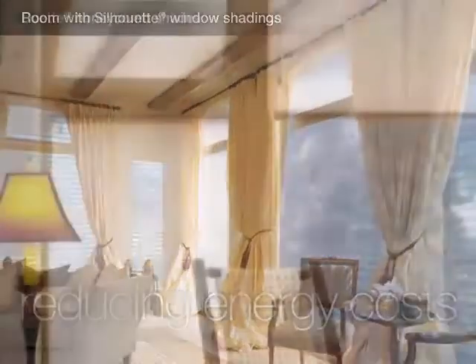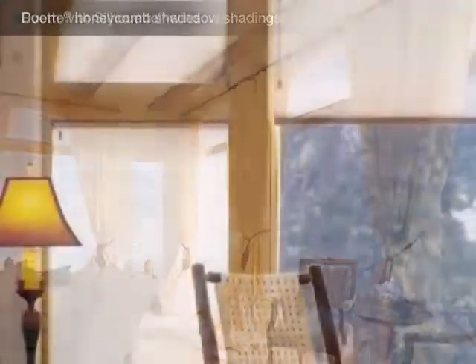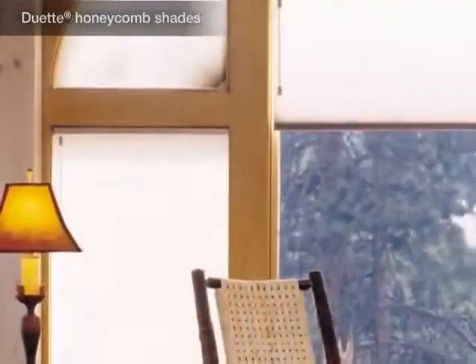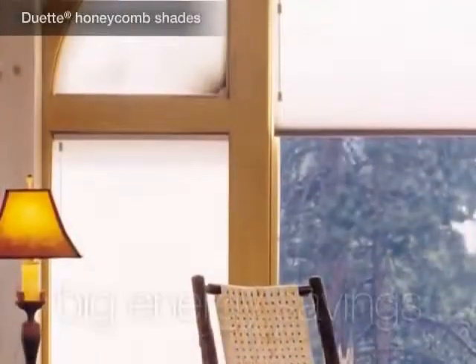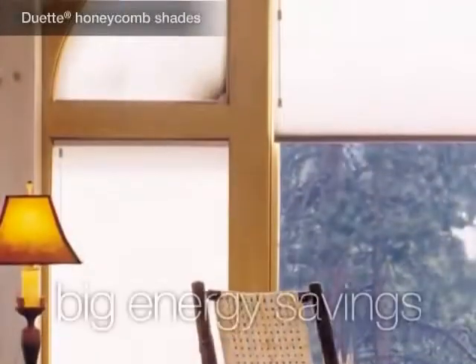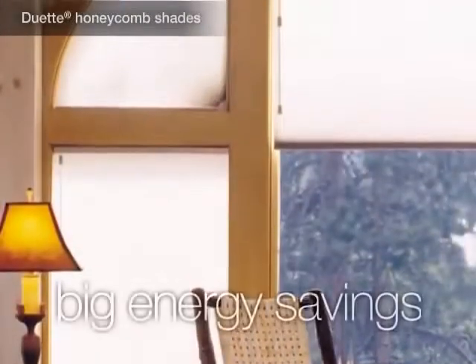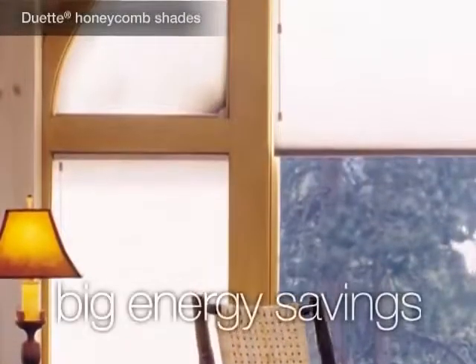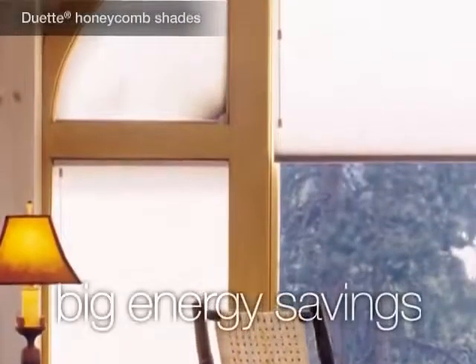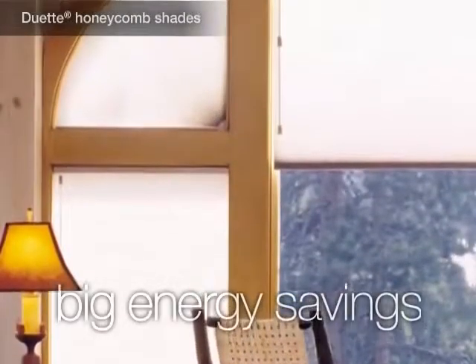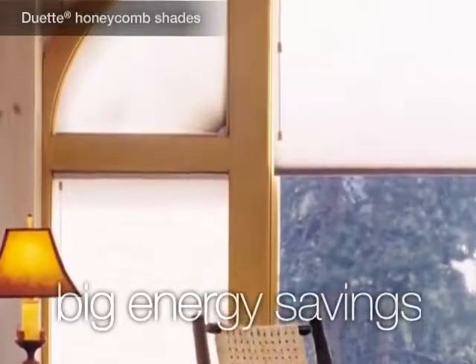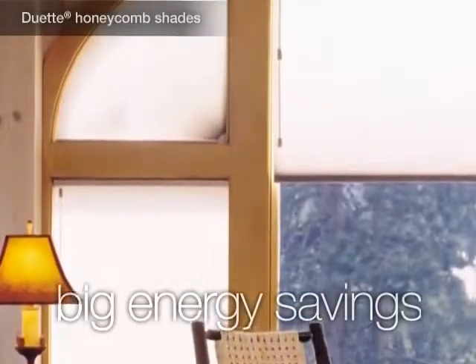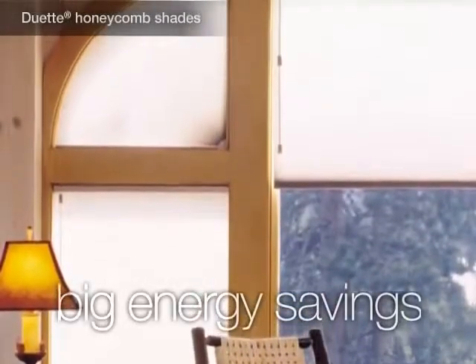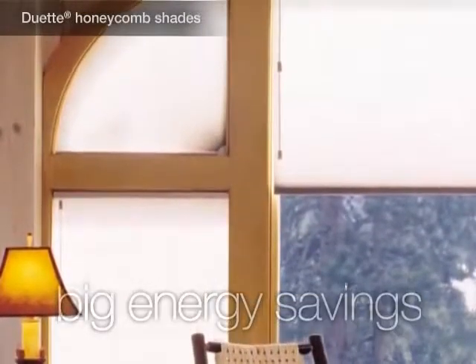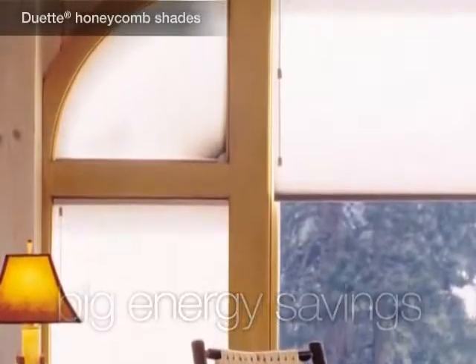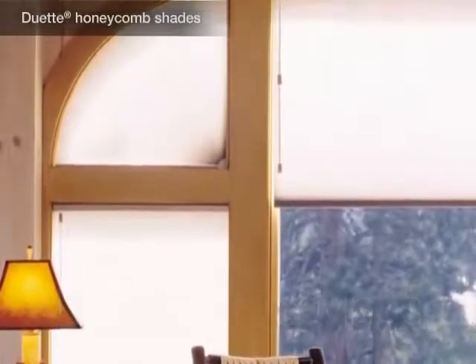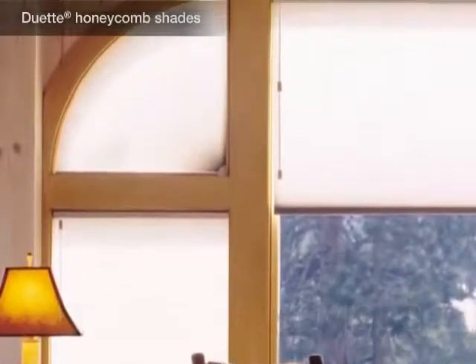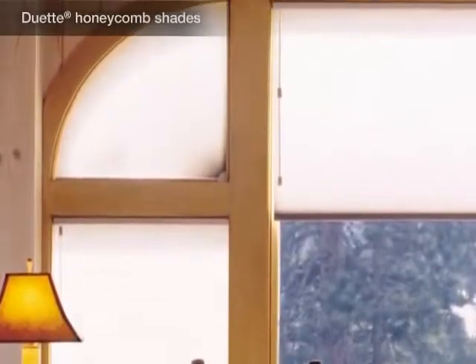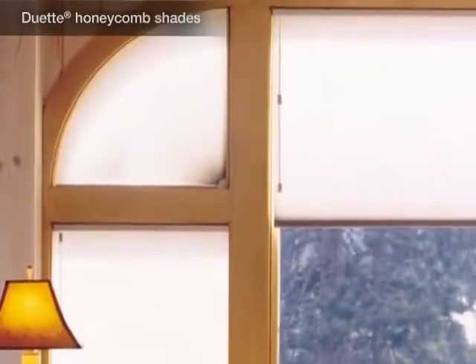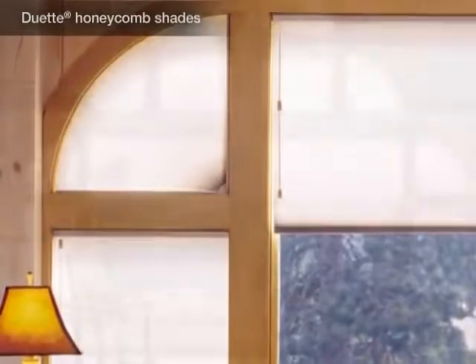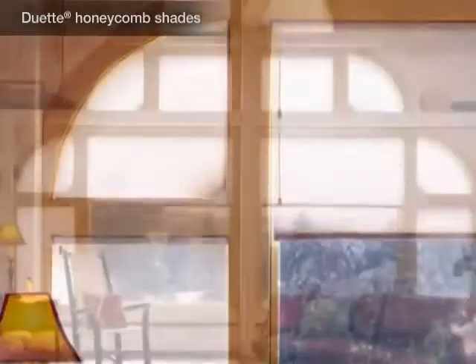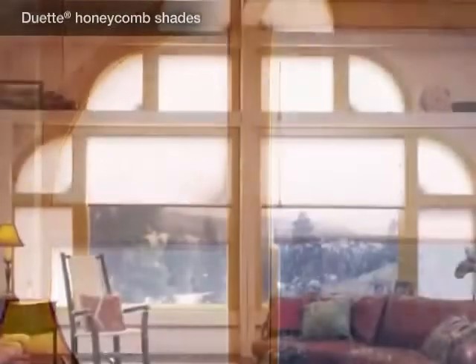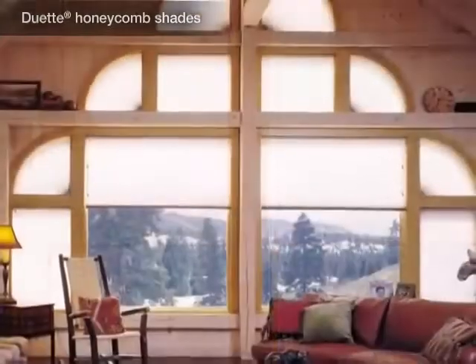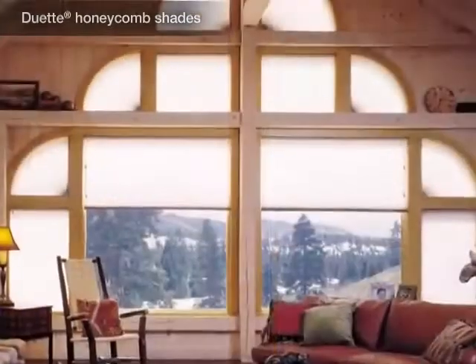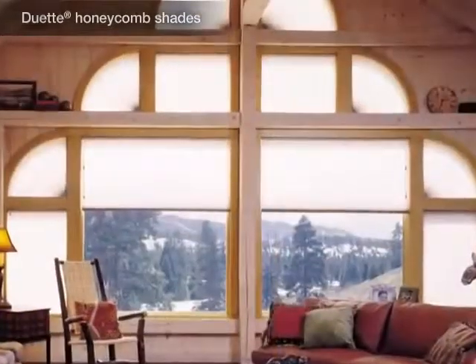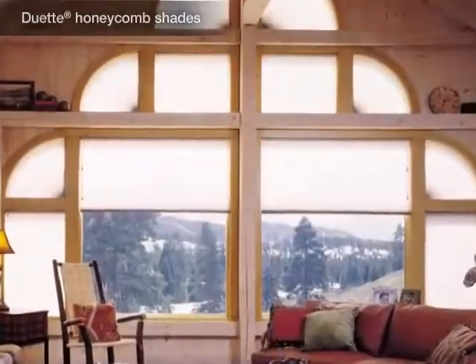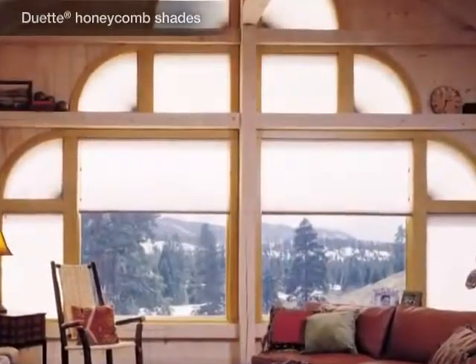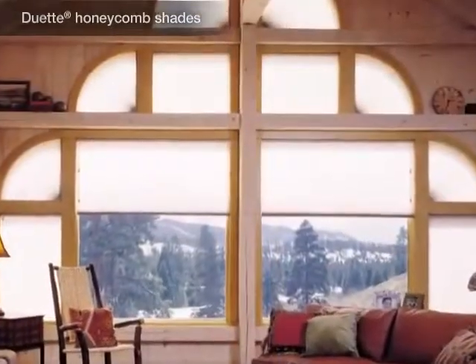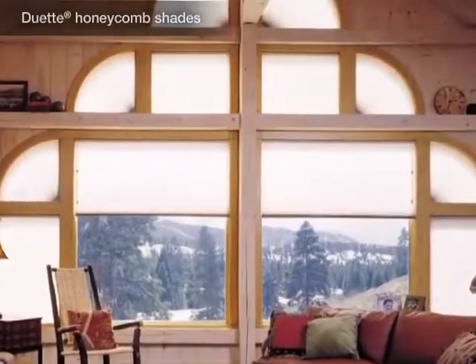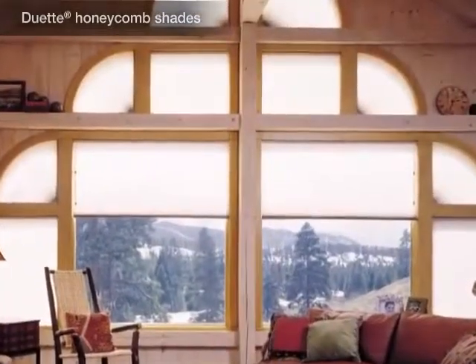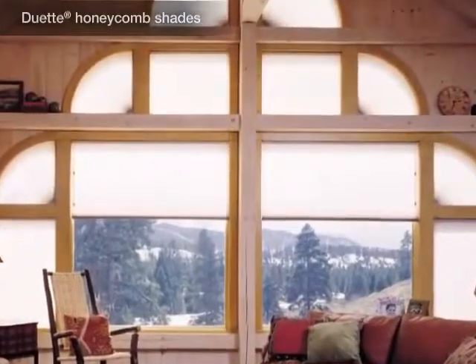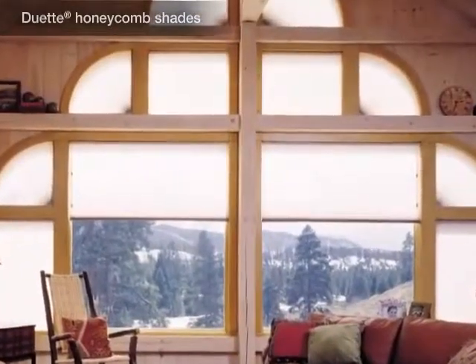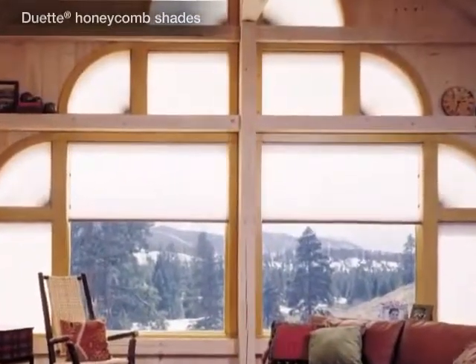Make a big energy savings difference at the window and throughout your home with highly energy efficient Hunter Douglas window fashions.